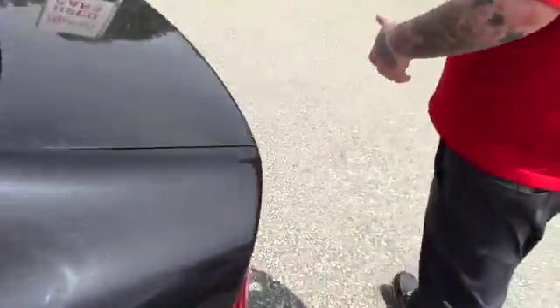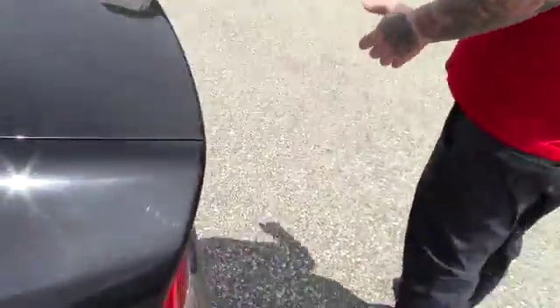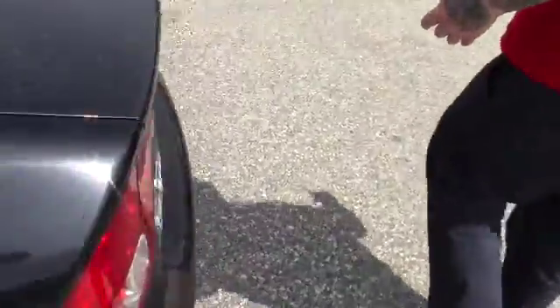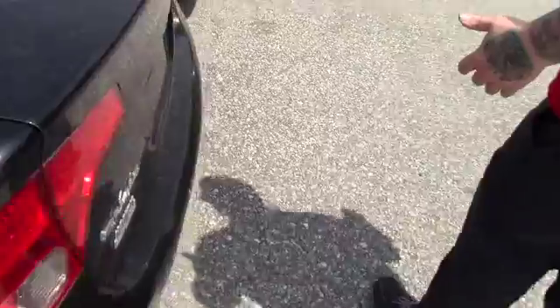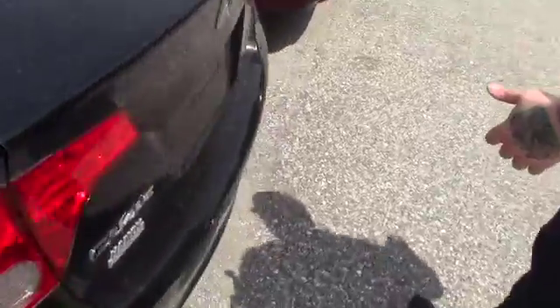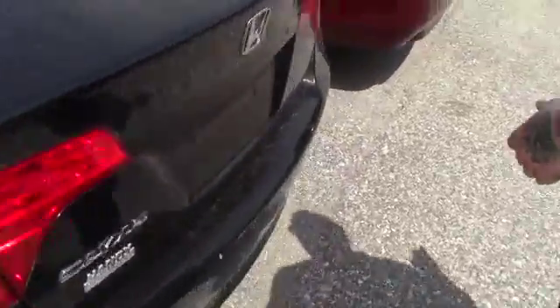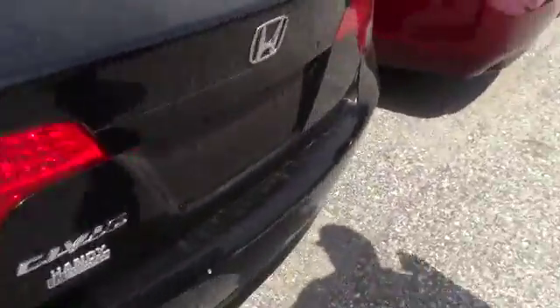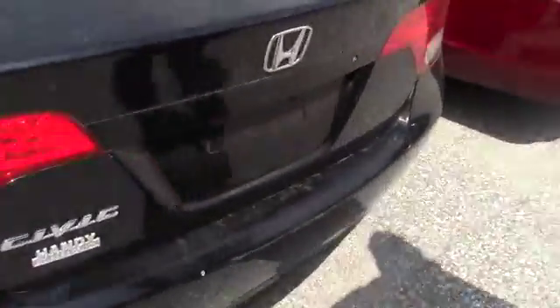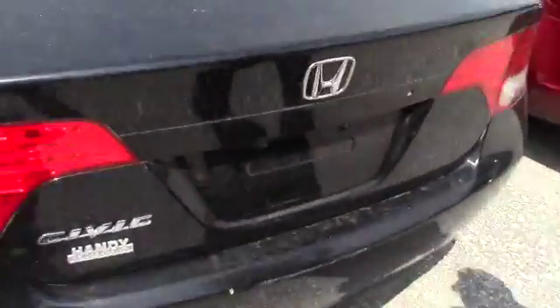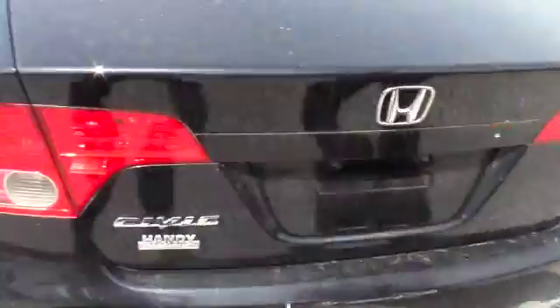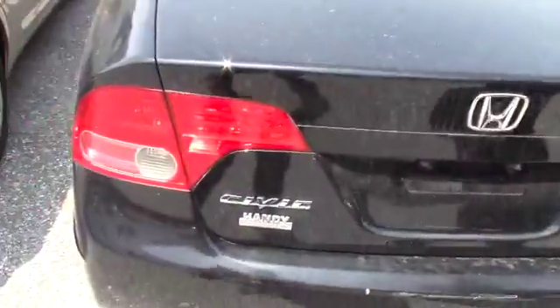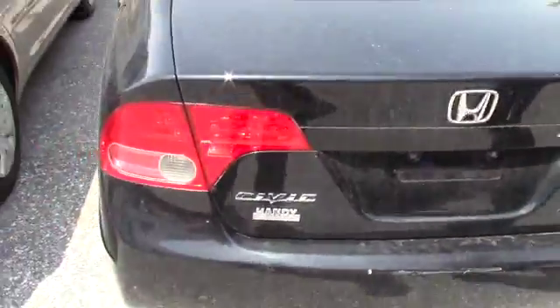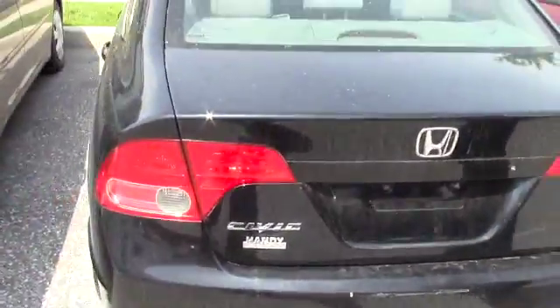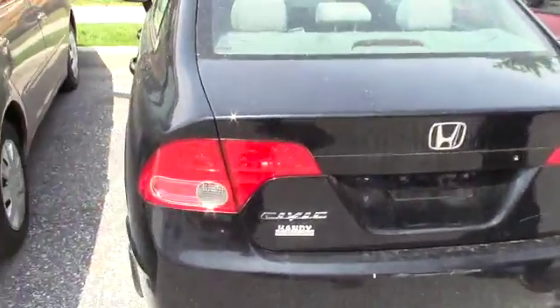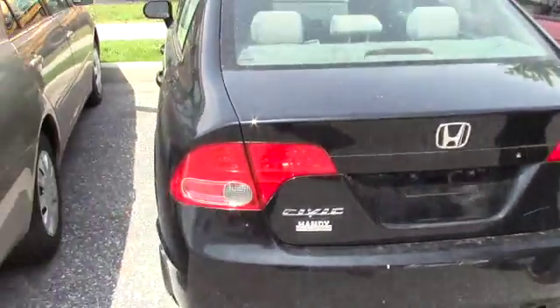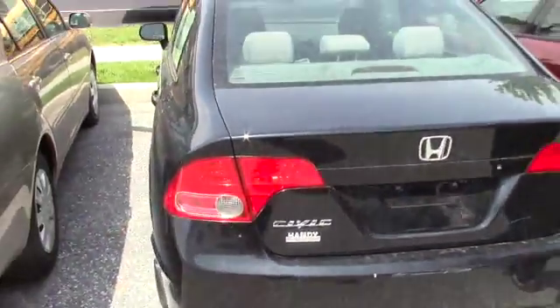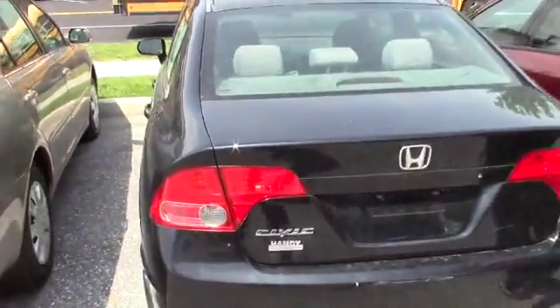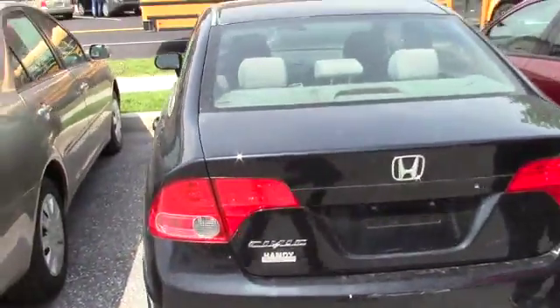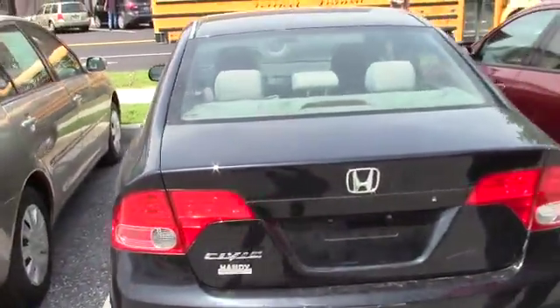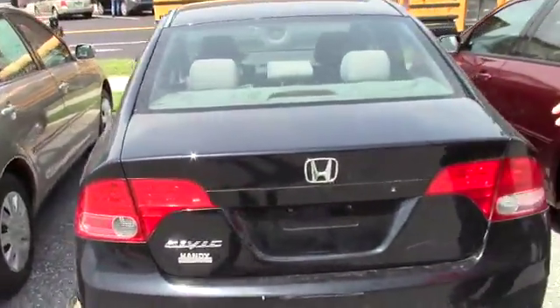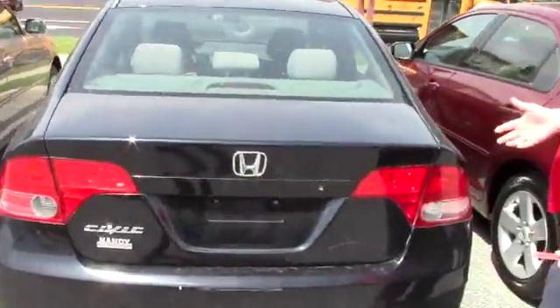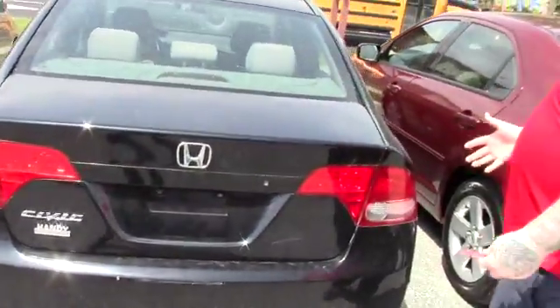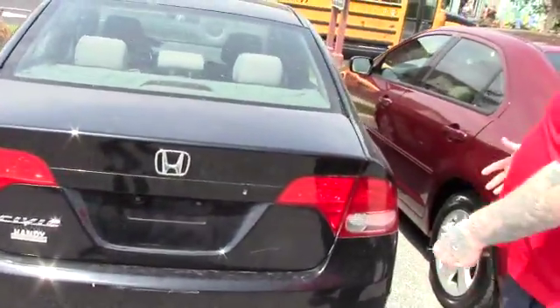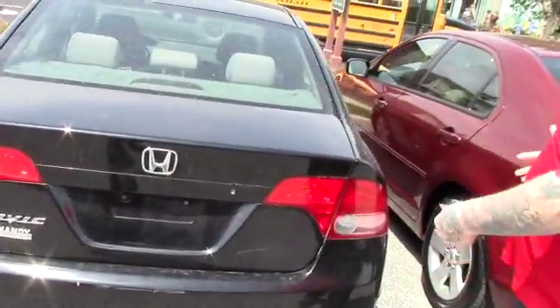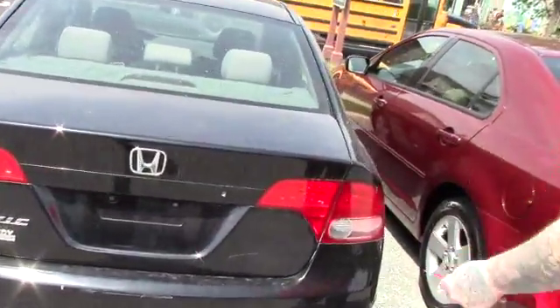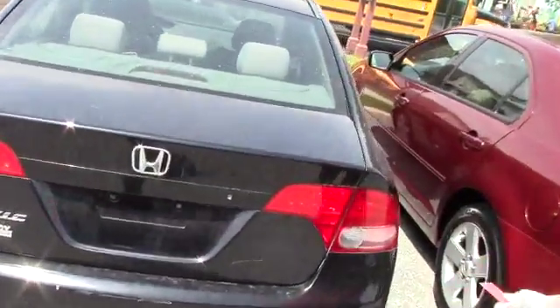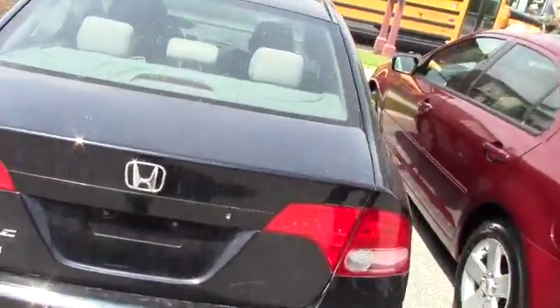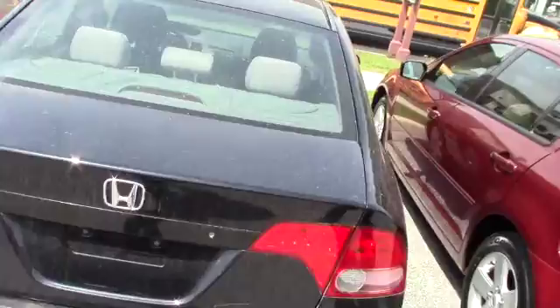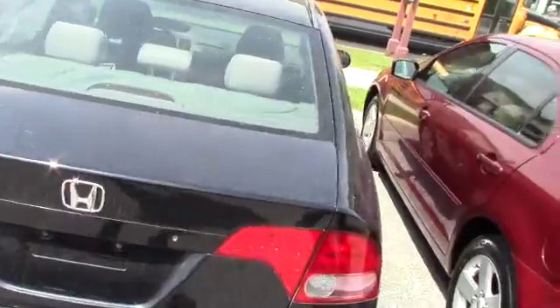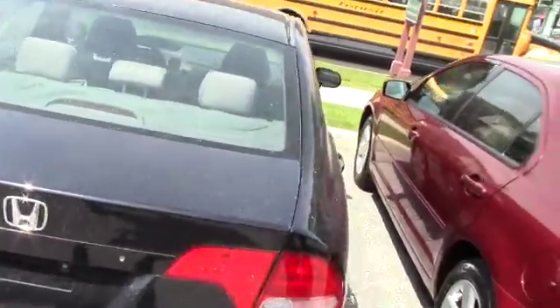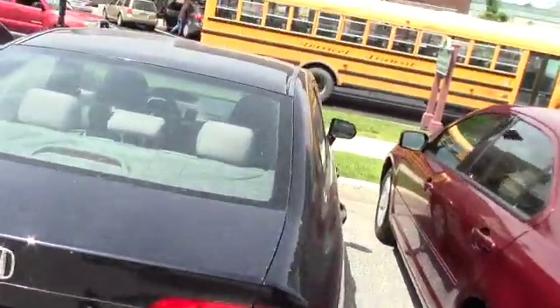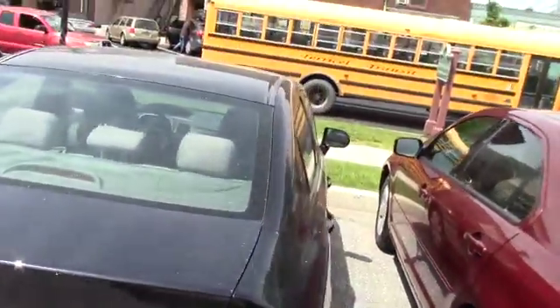I apologize, this is a little dirty right now, but not showing a lot of wear and tear on the body. A few little scratches, but no major dents or damage or anything like that.